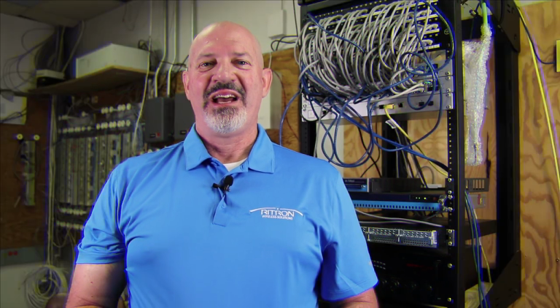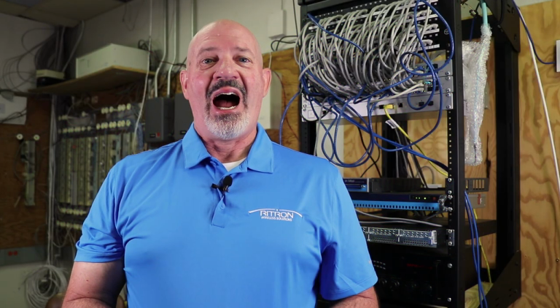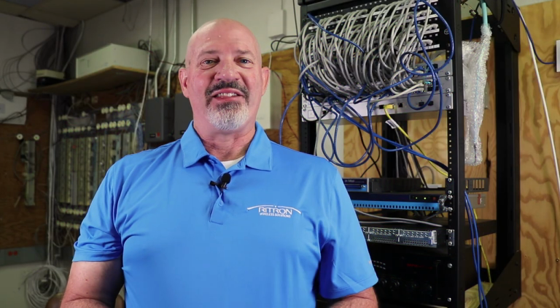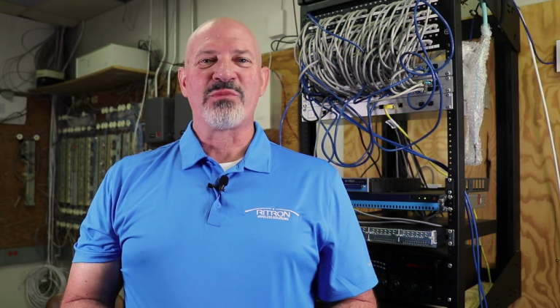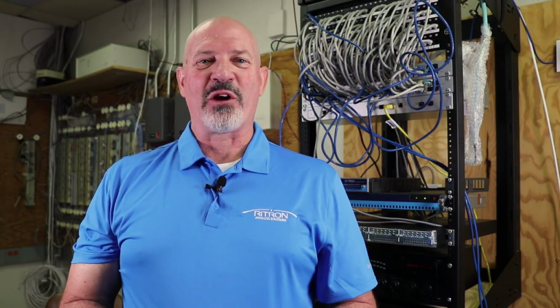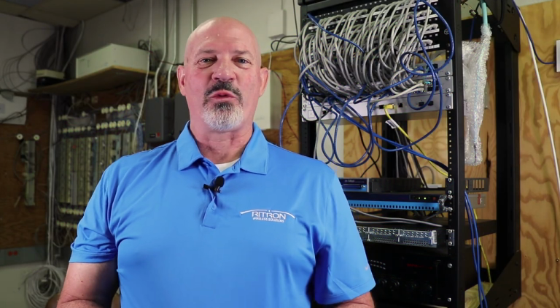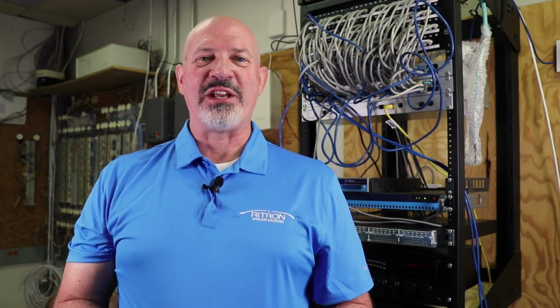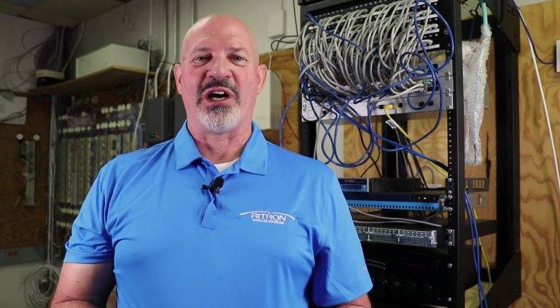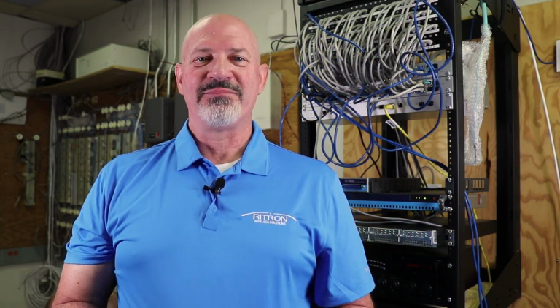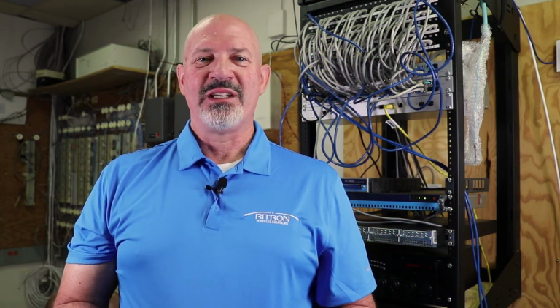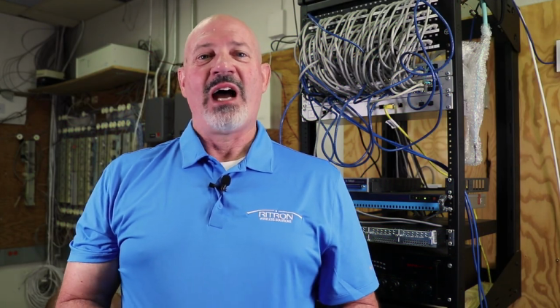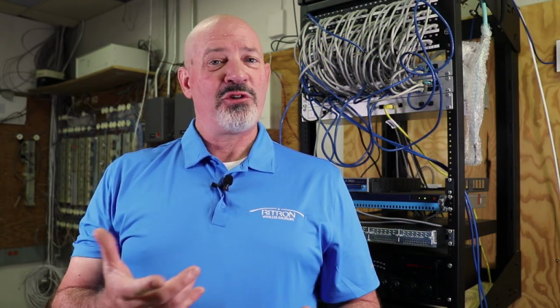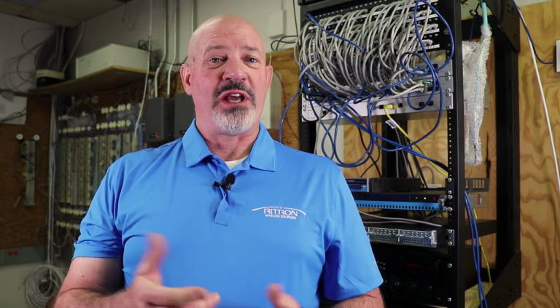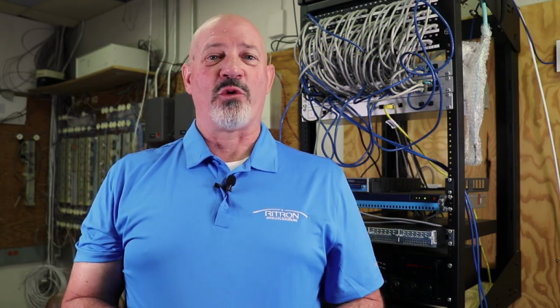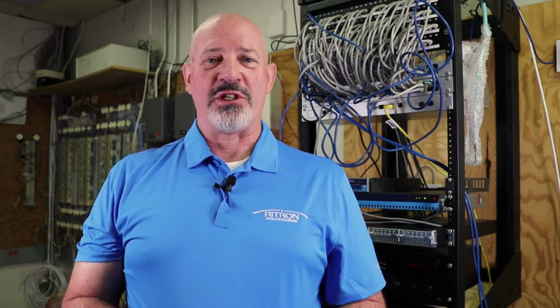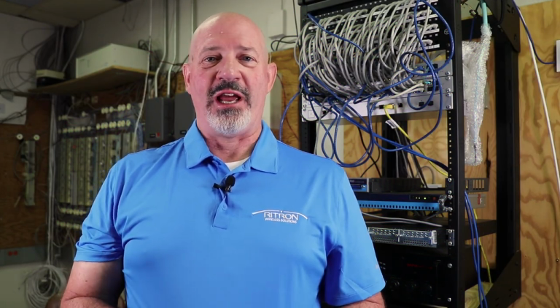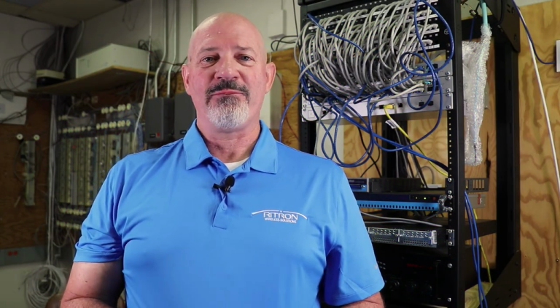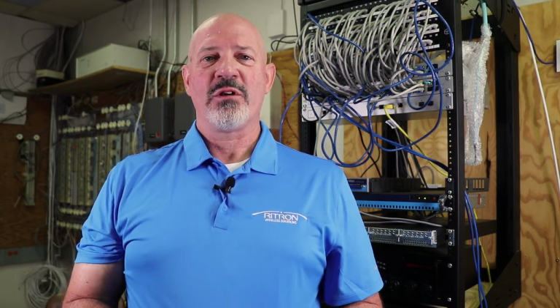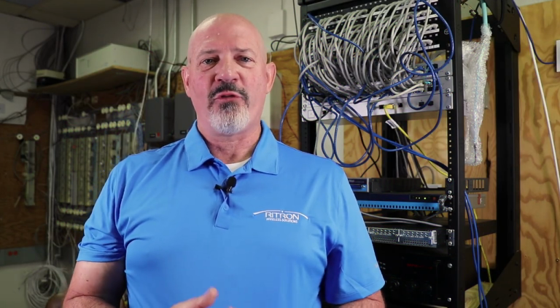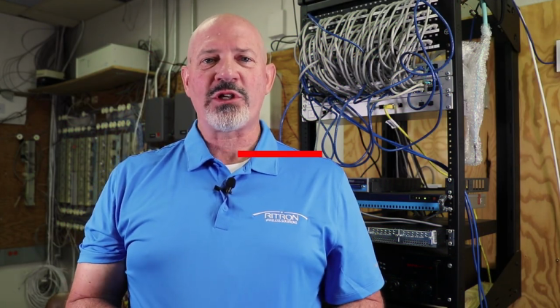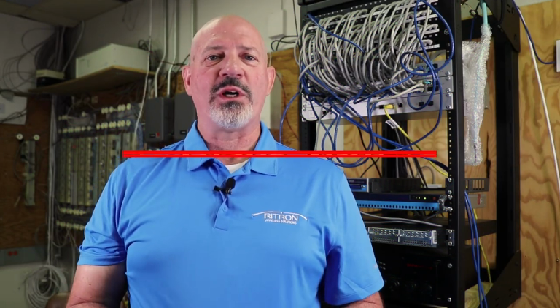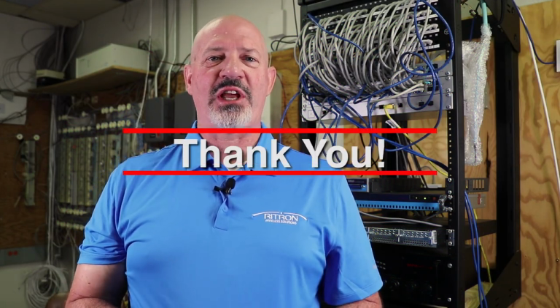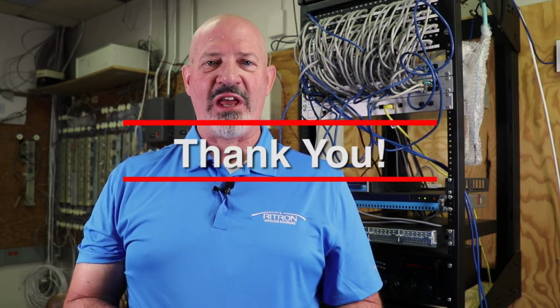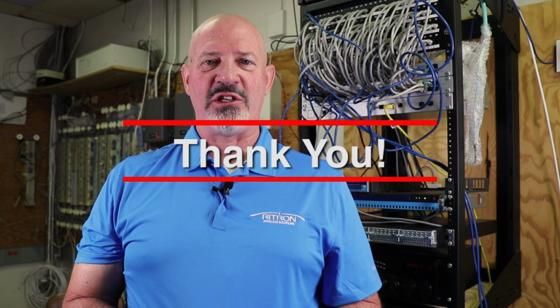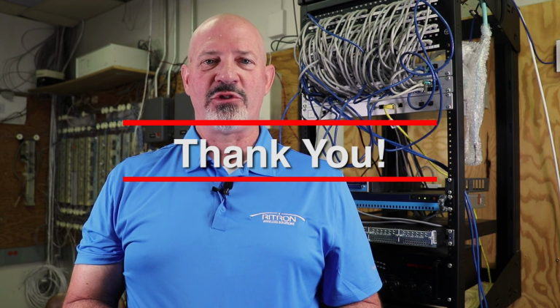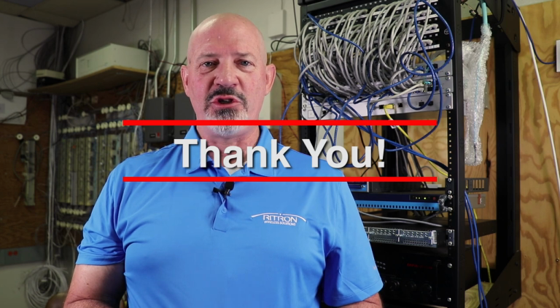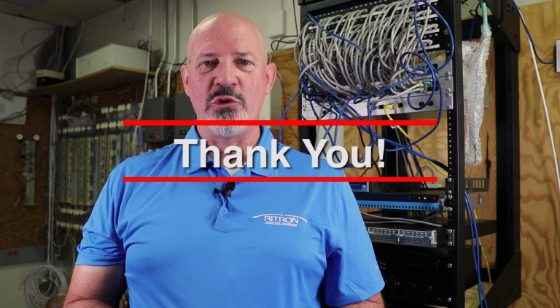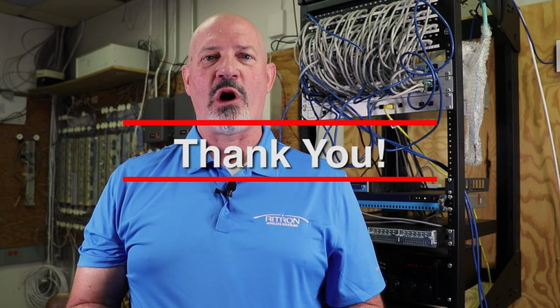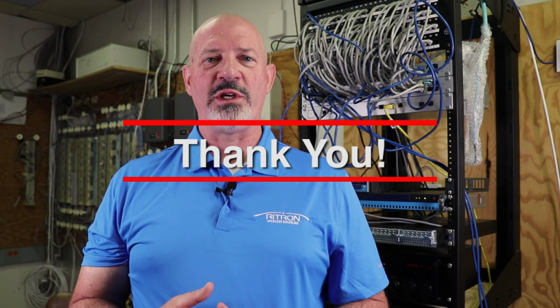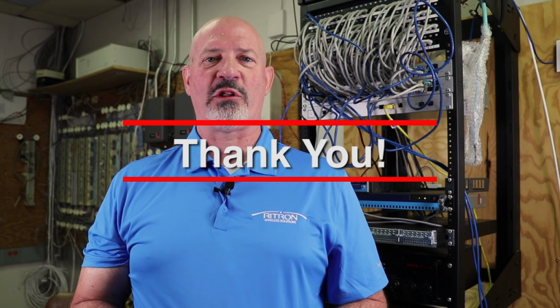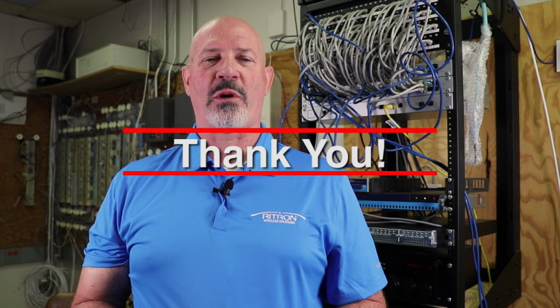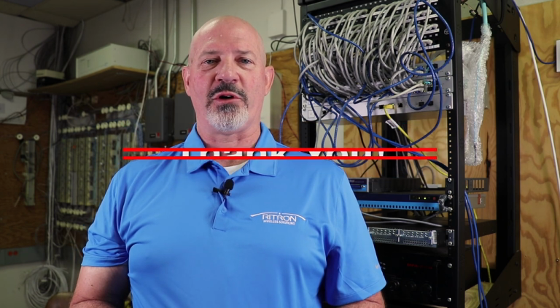Hi, this is Mark with Rytron. I have two things for you today. First, I want to say thank you to you, our reseller partners.